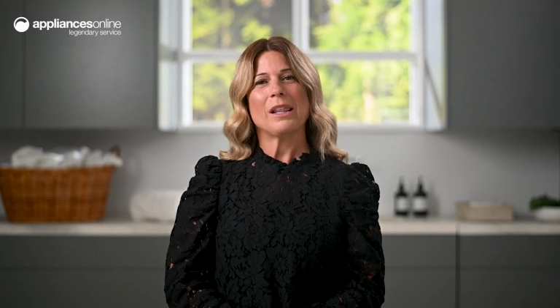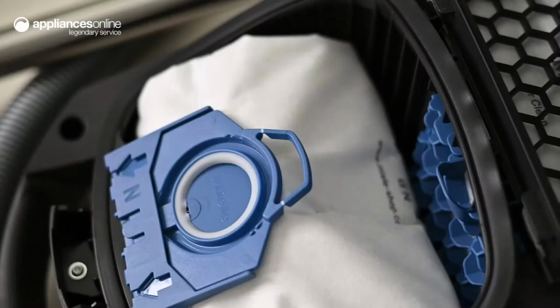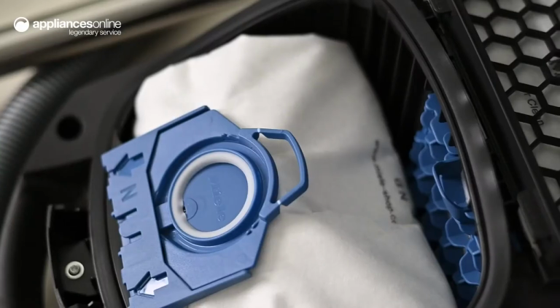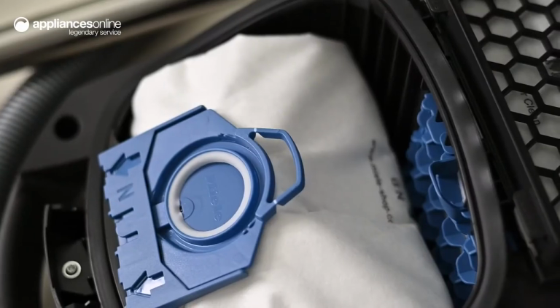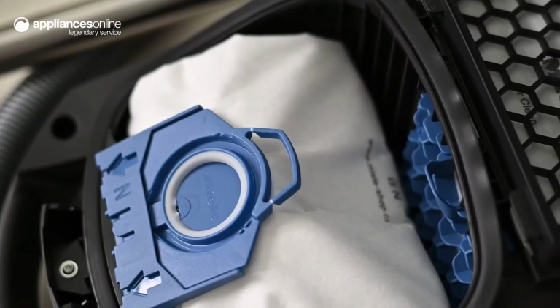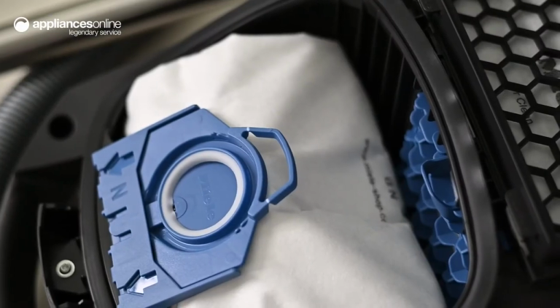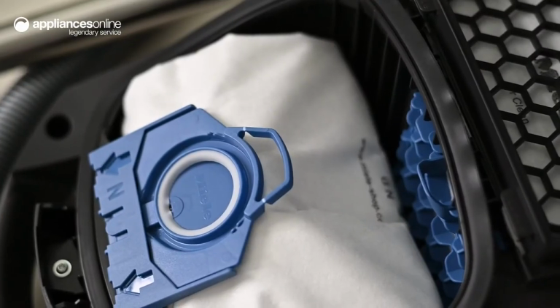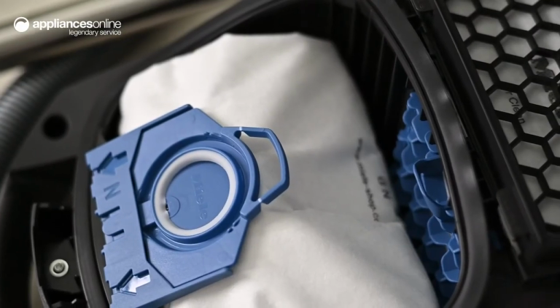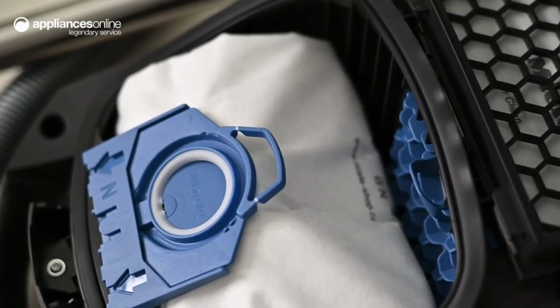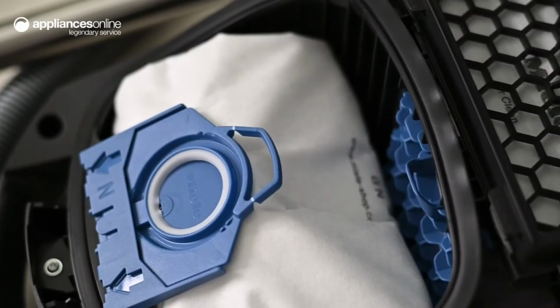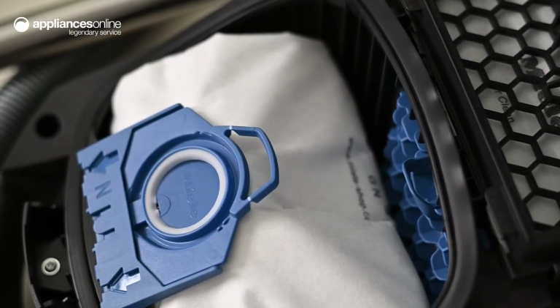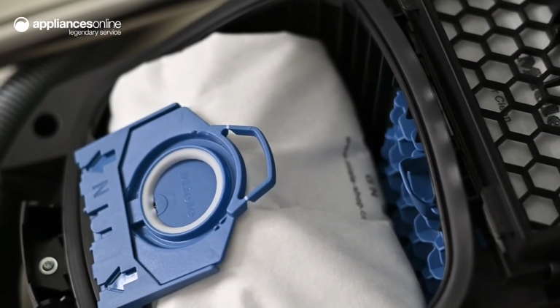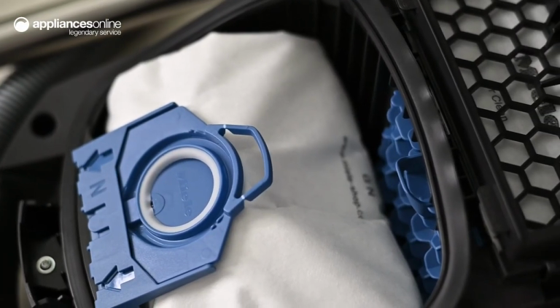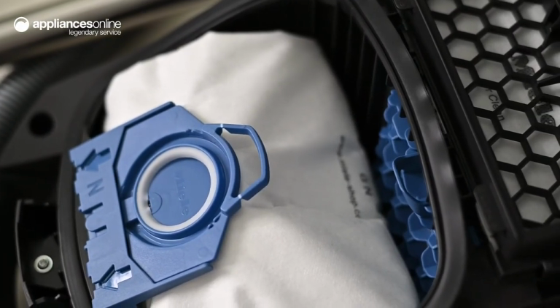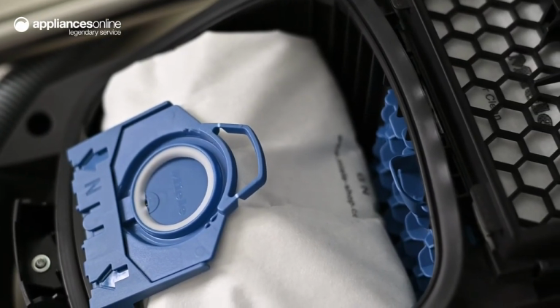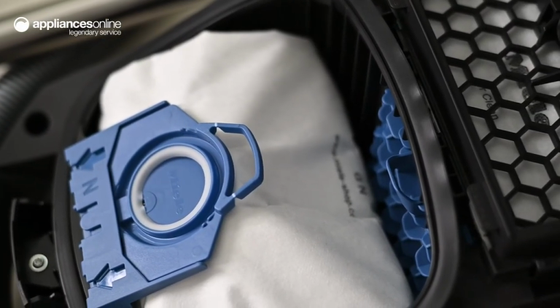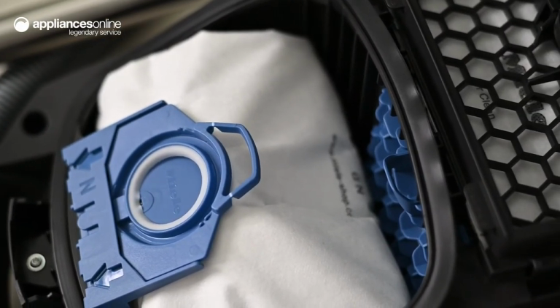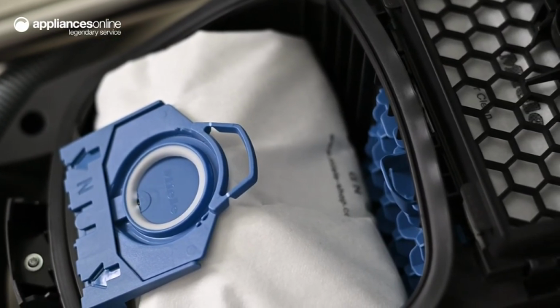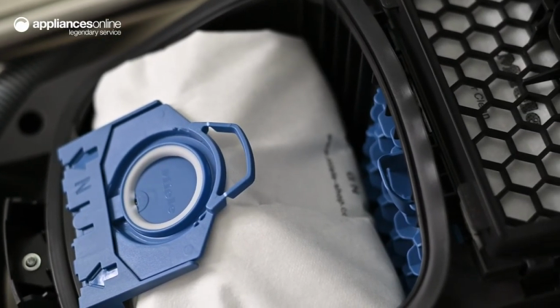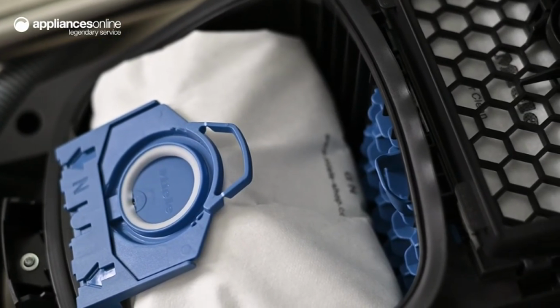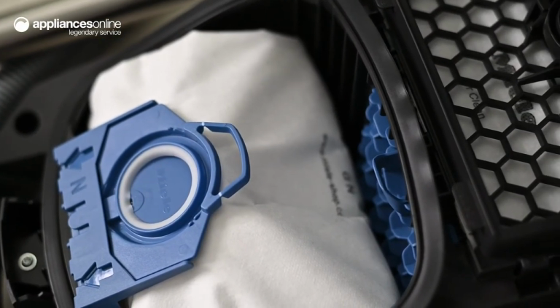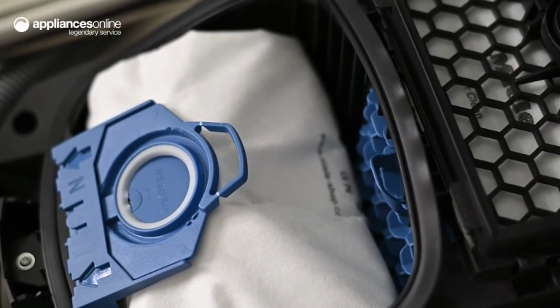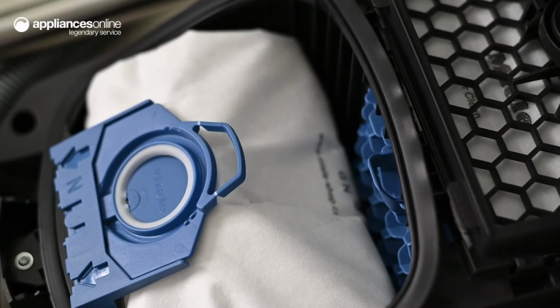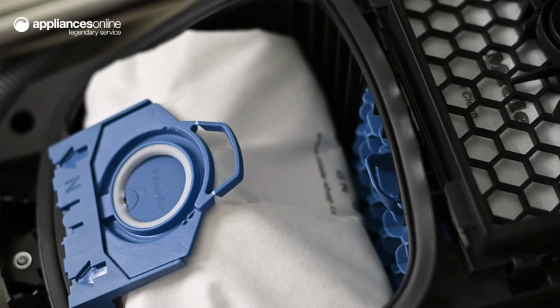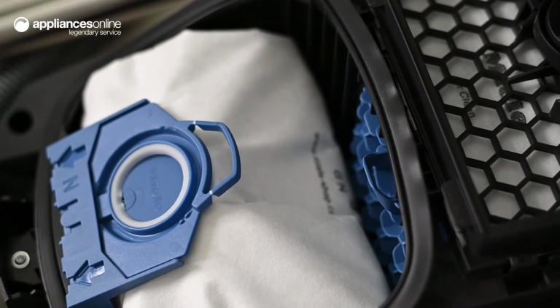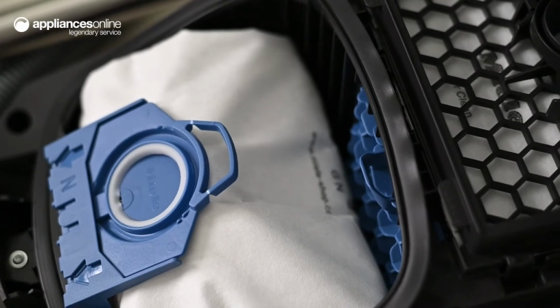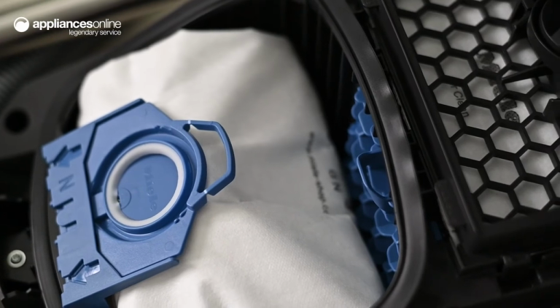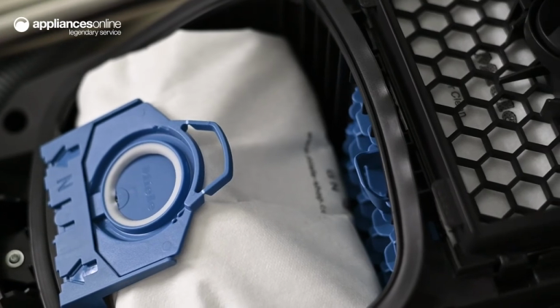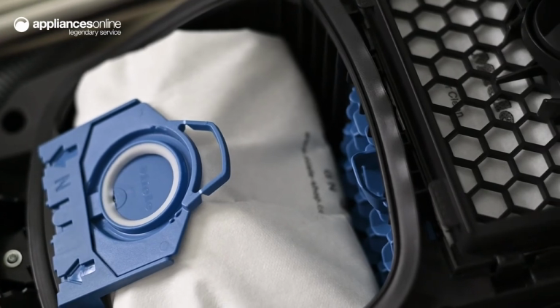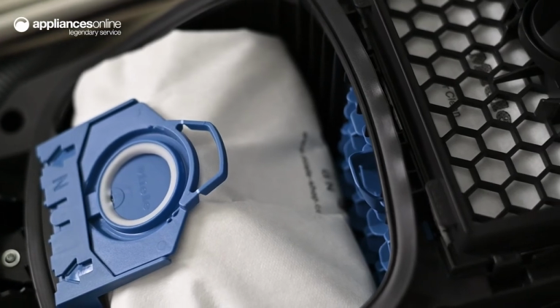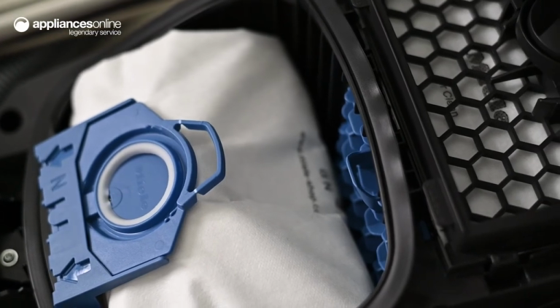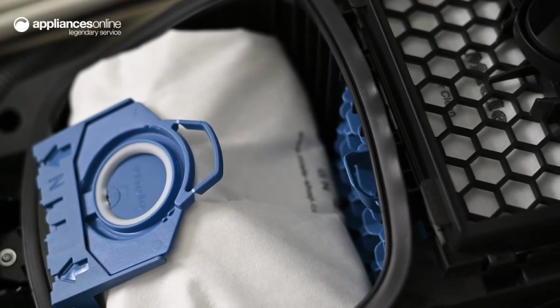Likewise, with a 4.5 litre dust bag, you'll get several uses of this vacuum in between bag replacements.